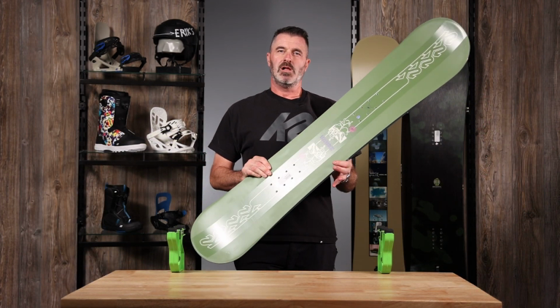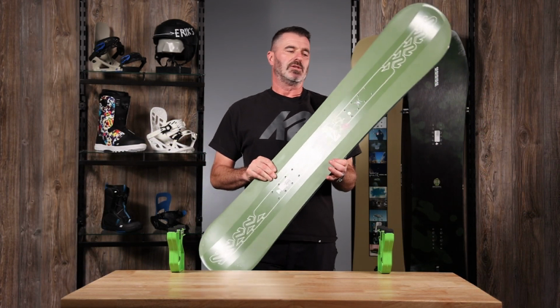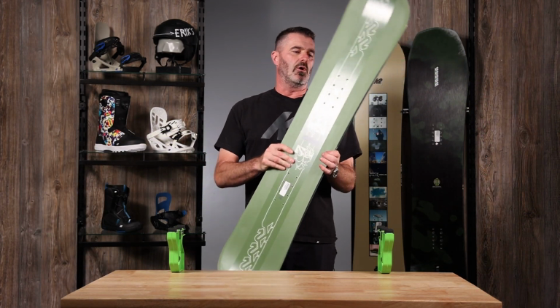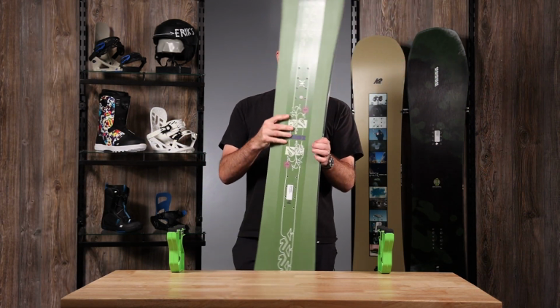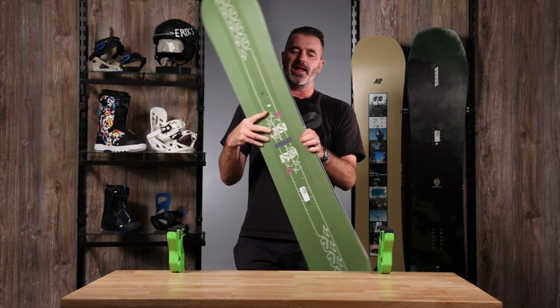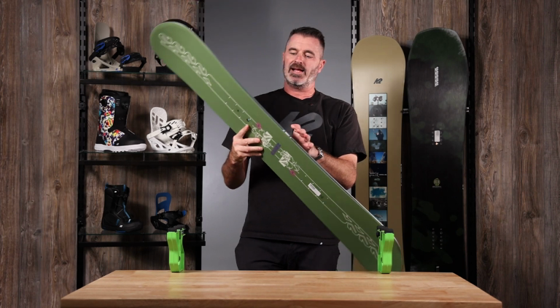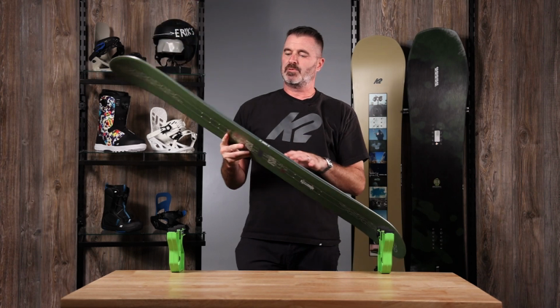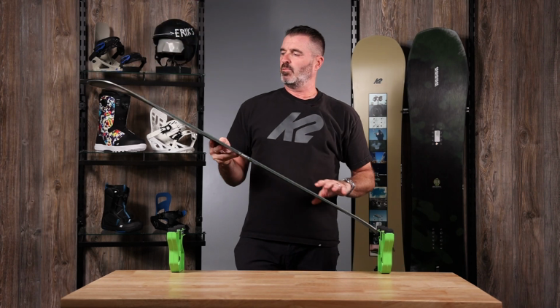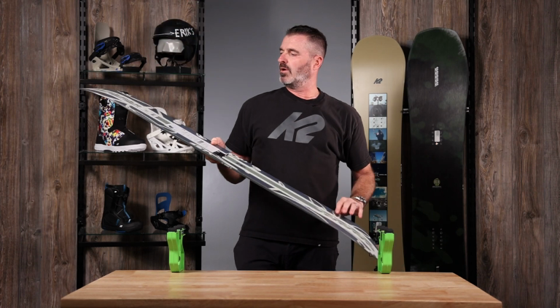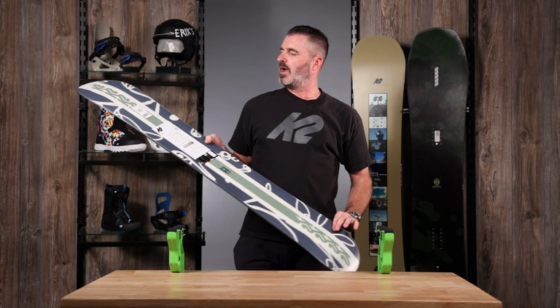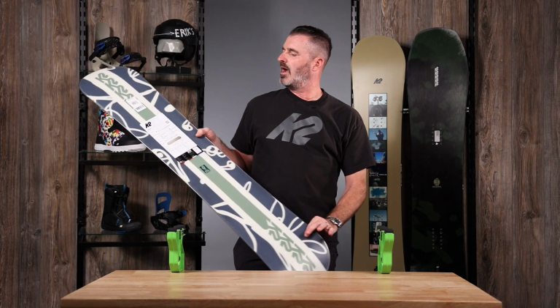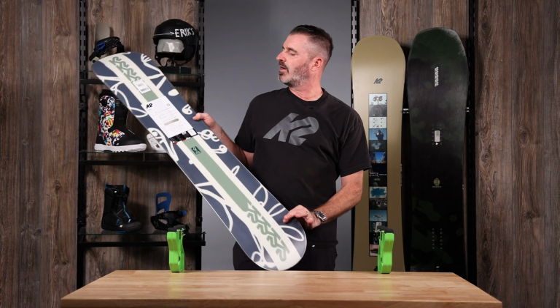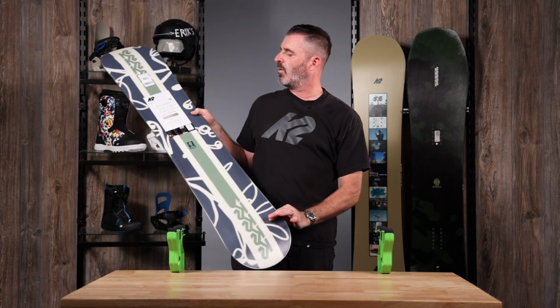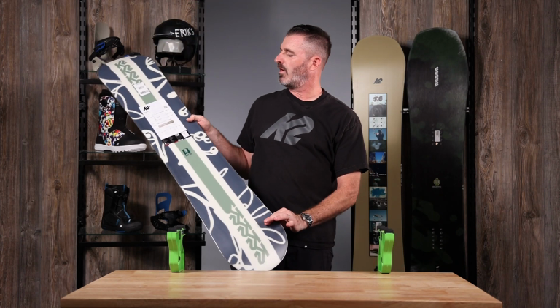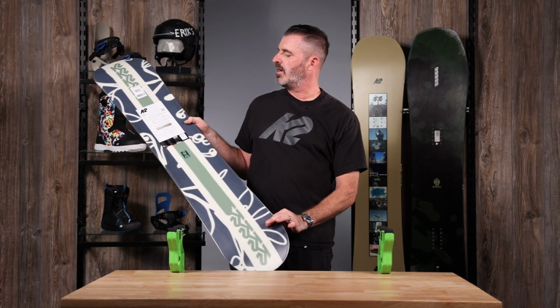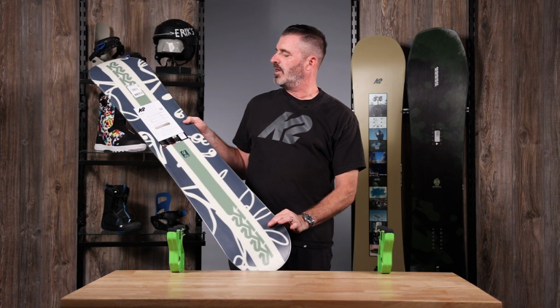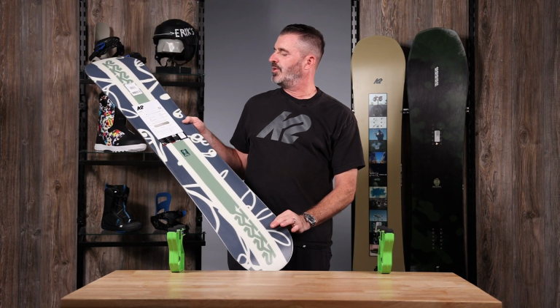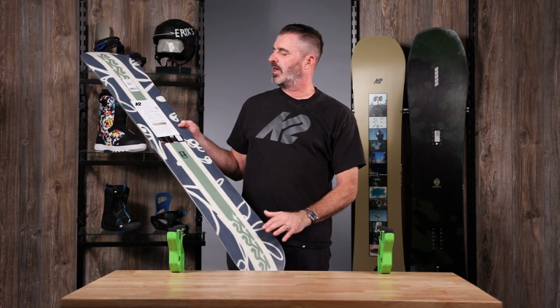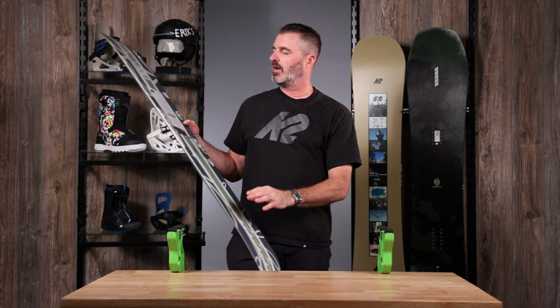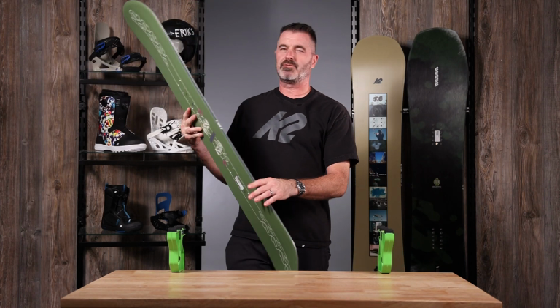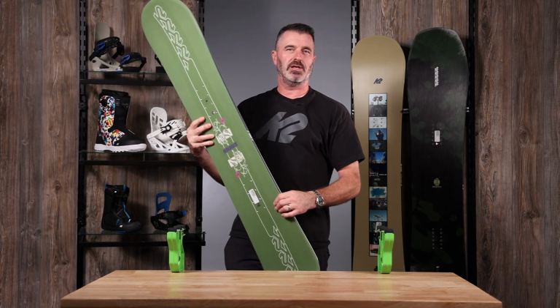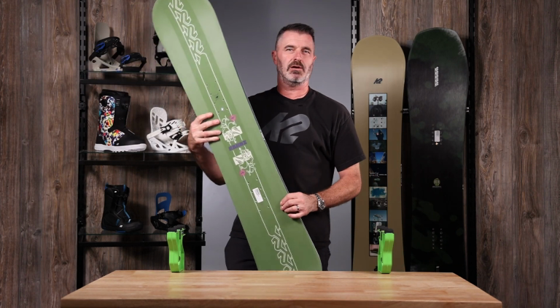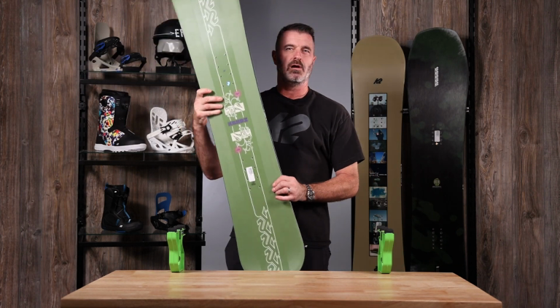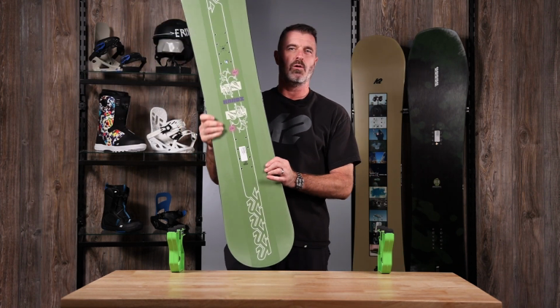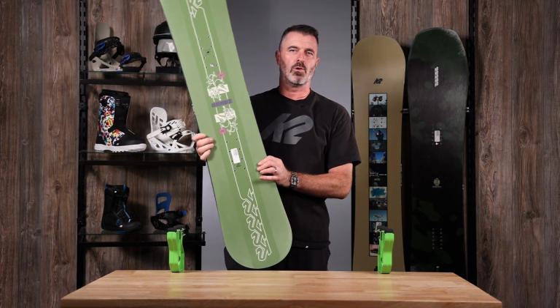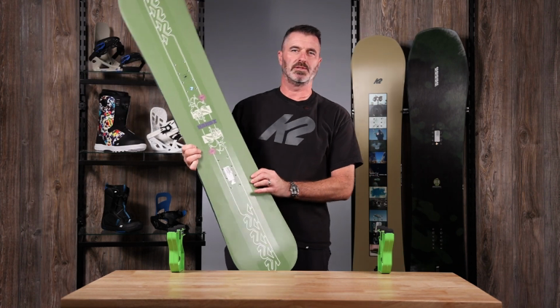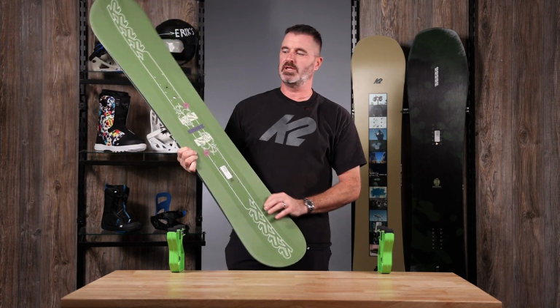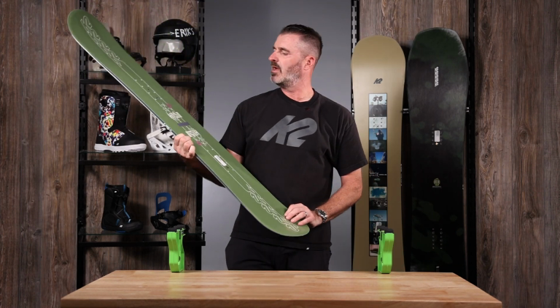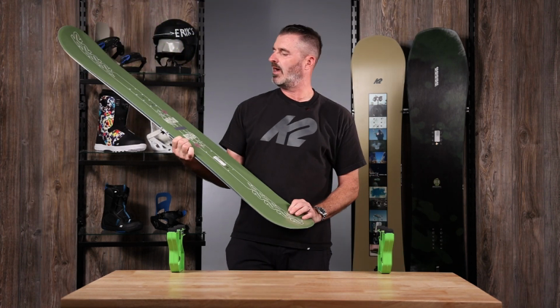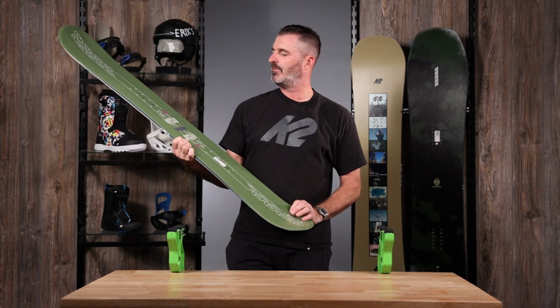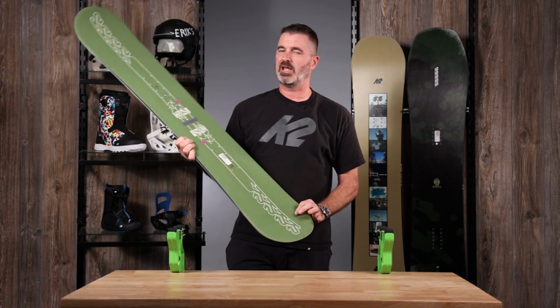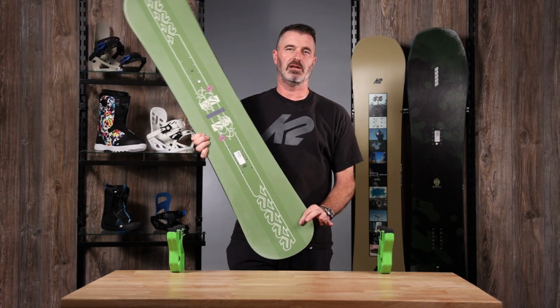With that Aspen wood core, you get a three-year warranty on the Candy.